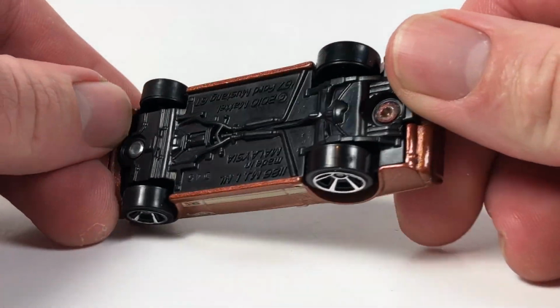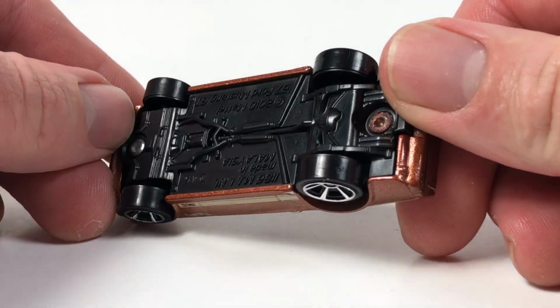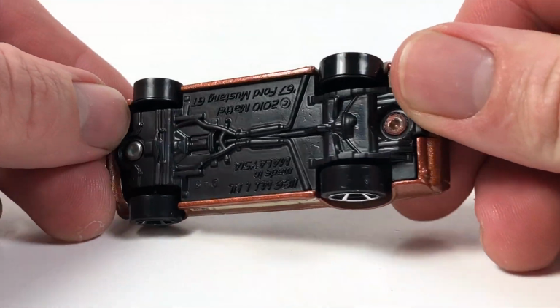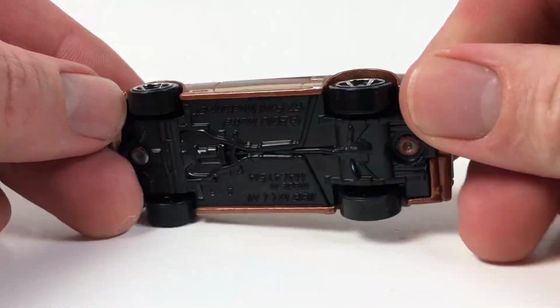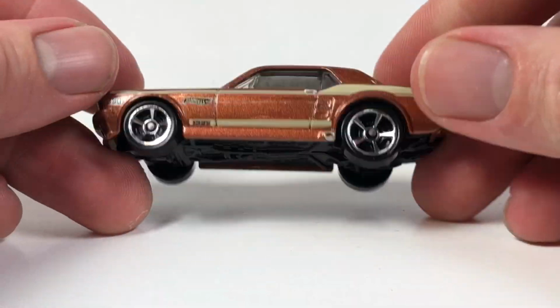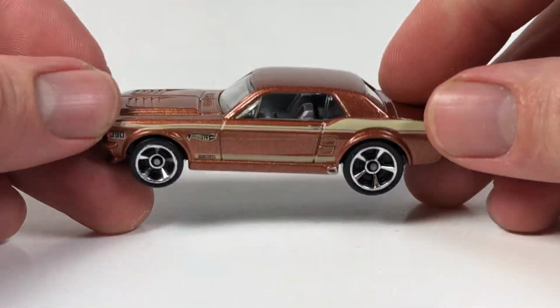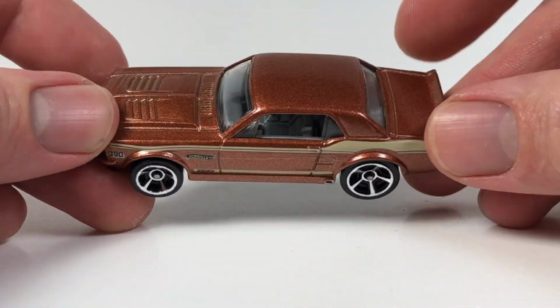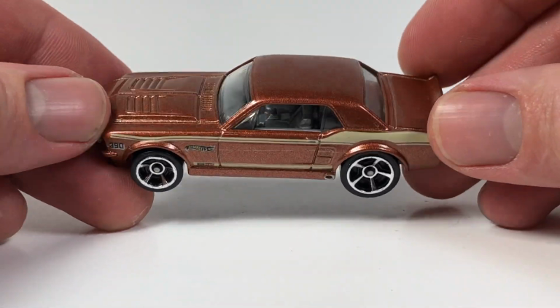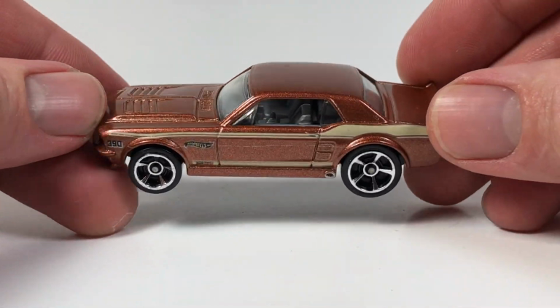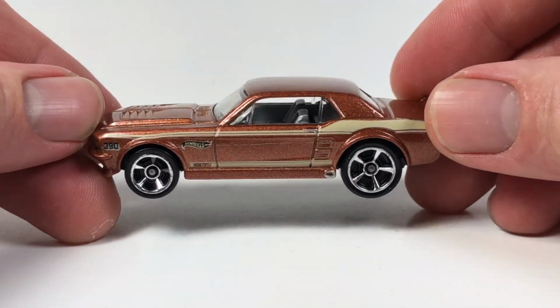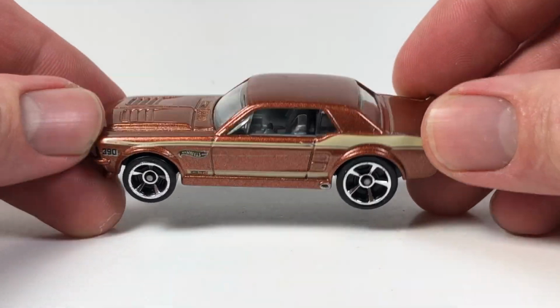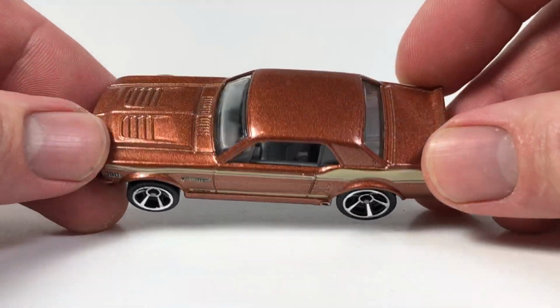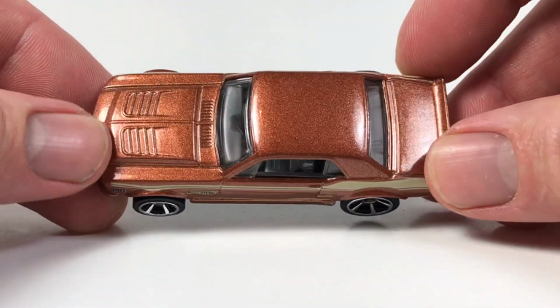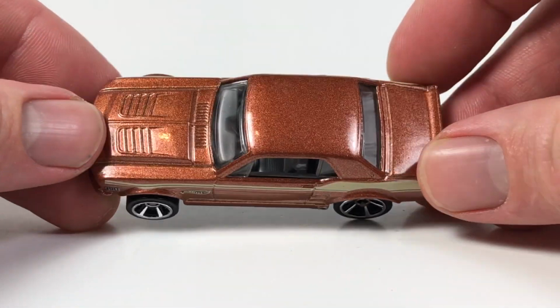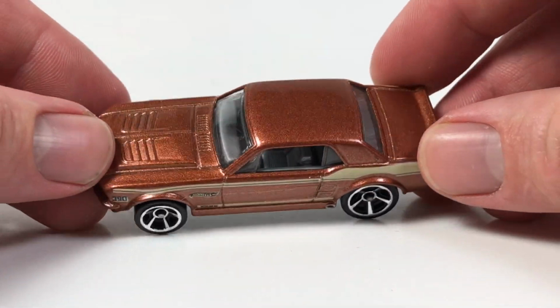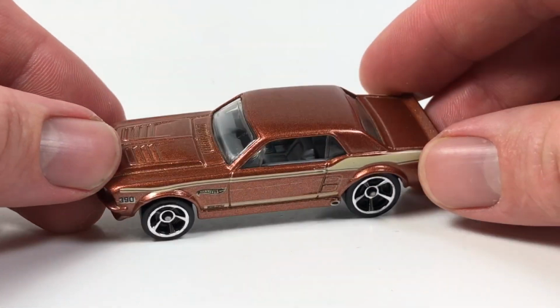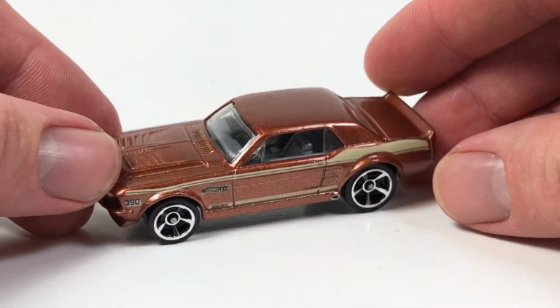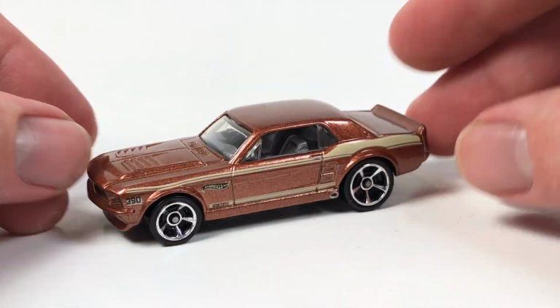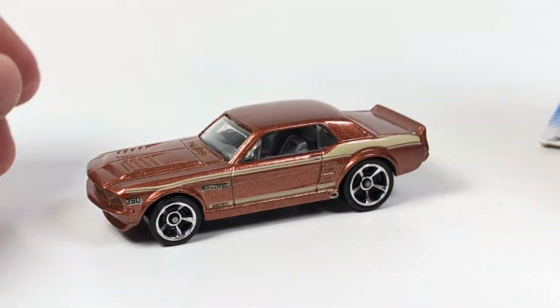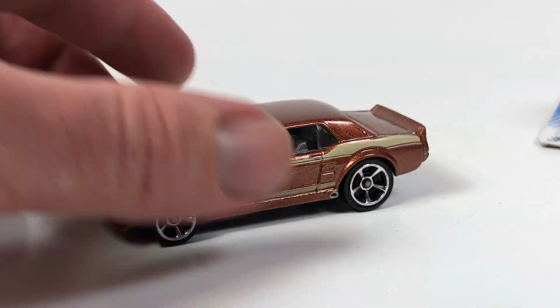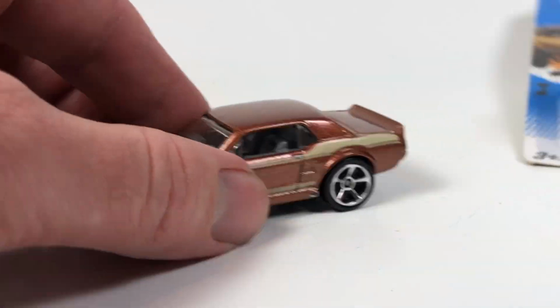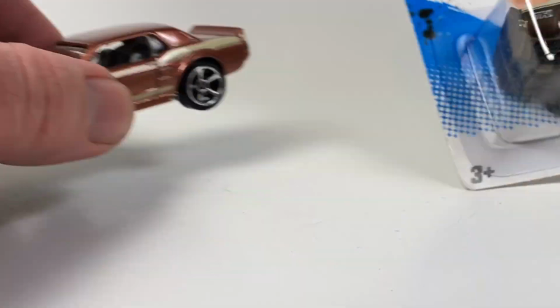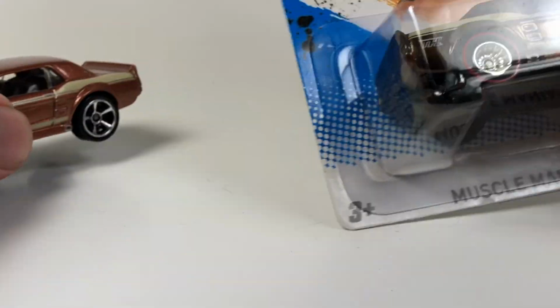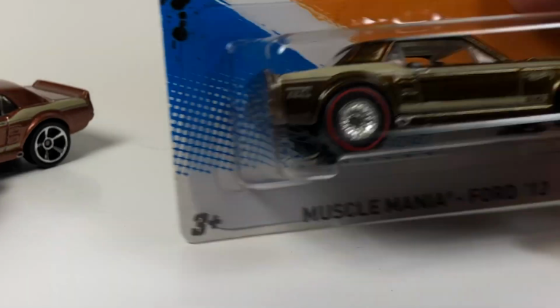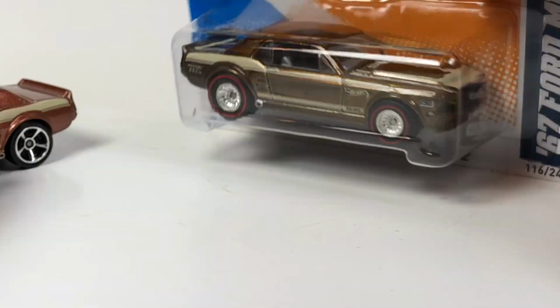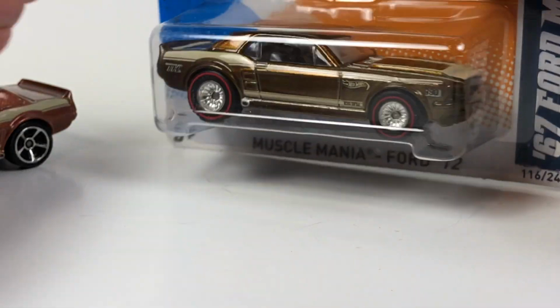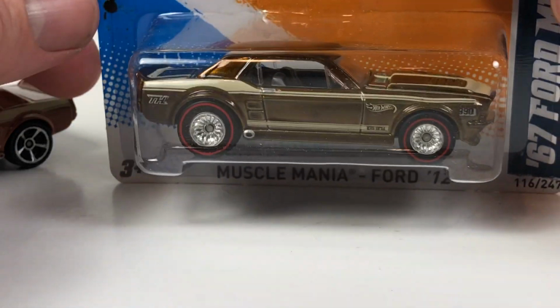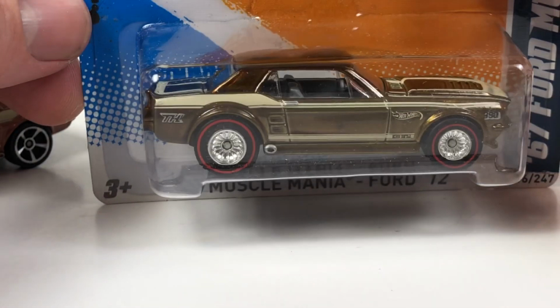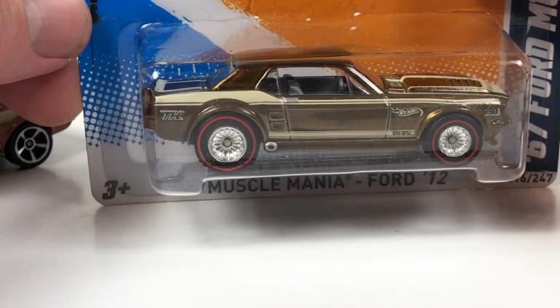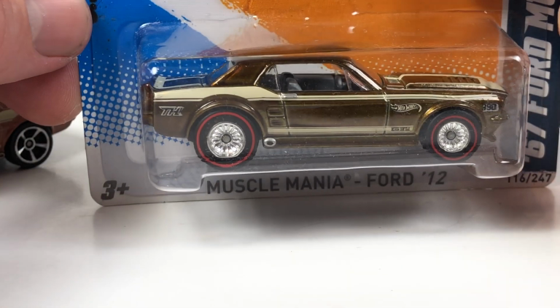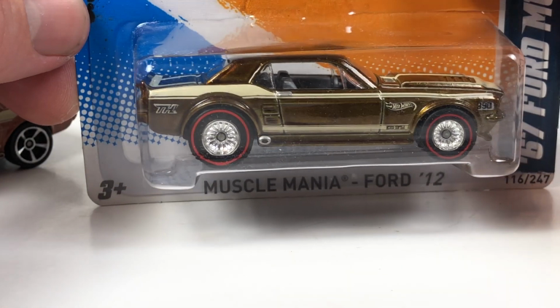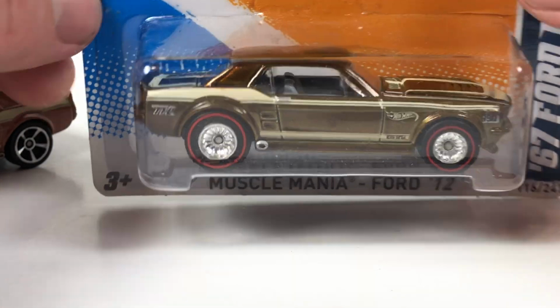Pretty neat. So there's the regular vehicle — we've got side tampos and that is about it. Plastic base, plastic tires, gray interior. And then let's get into this guy right here.